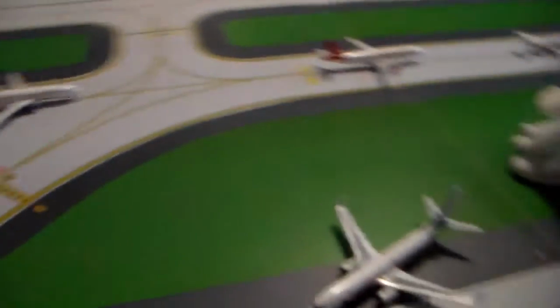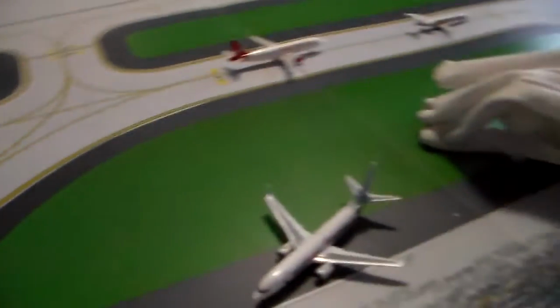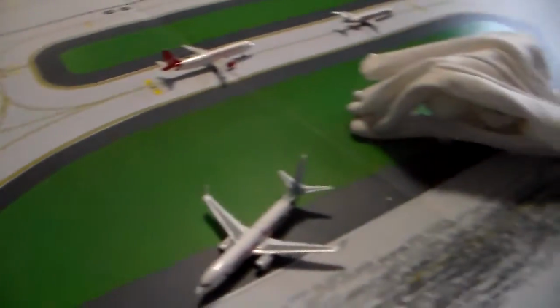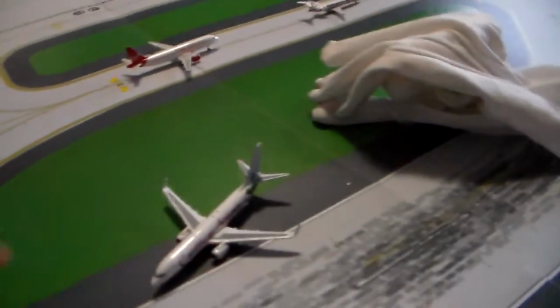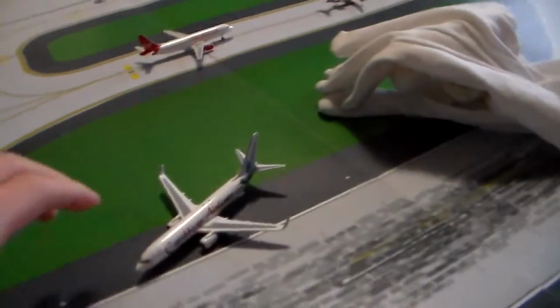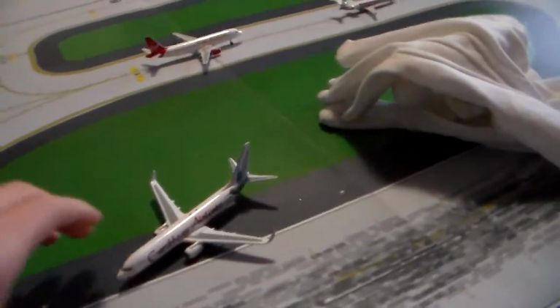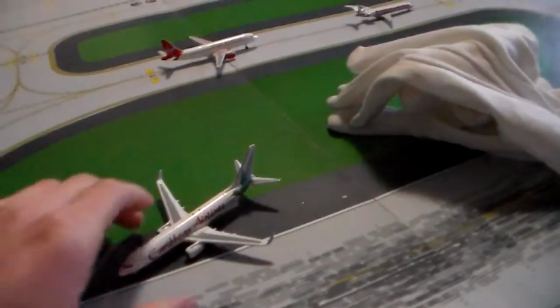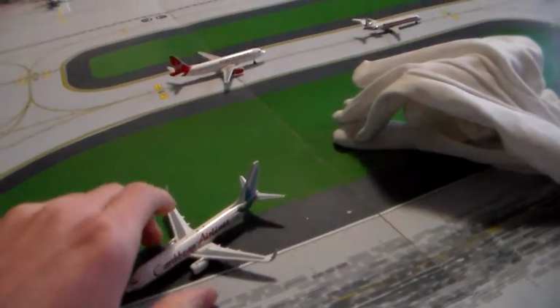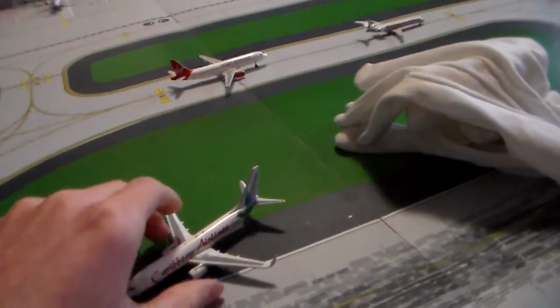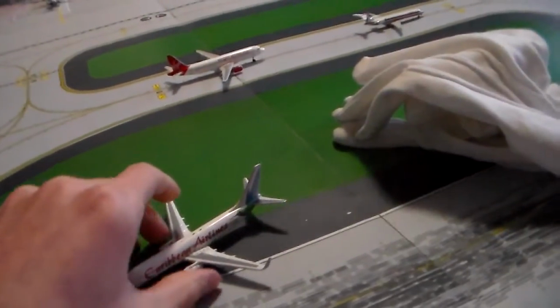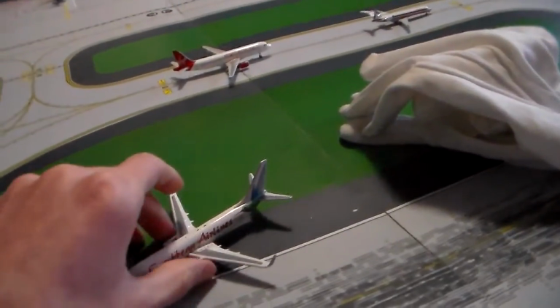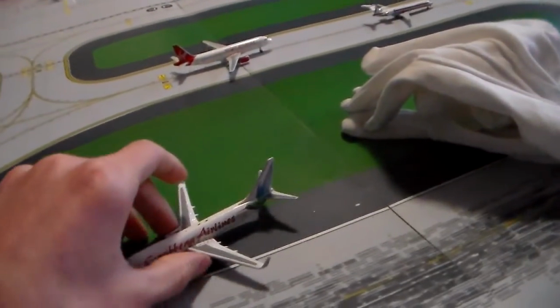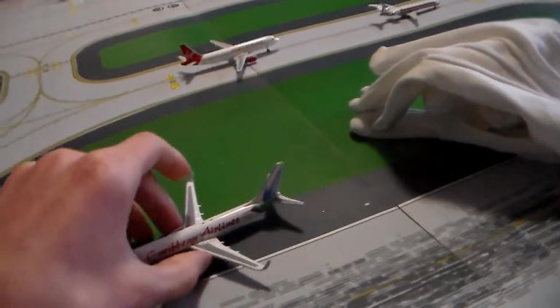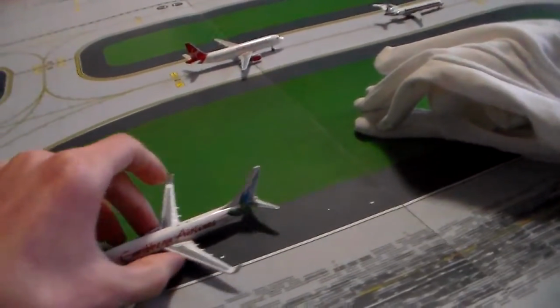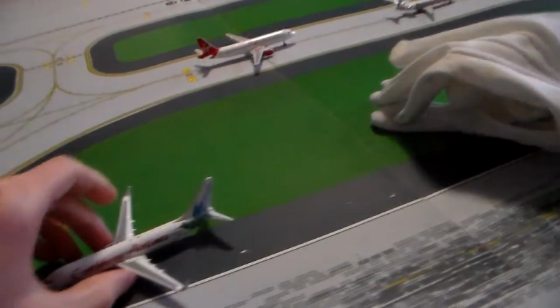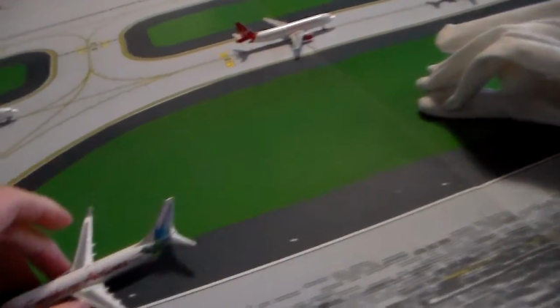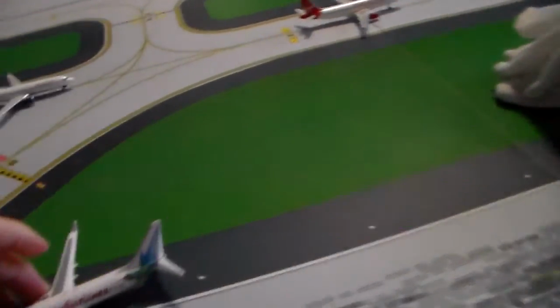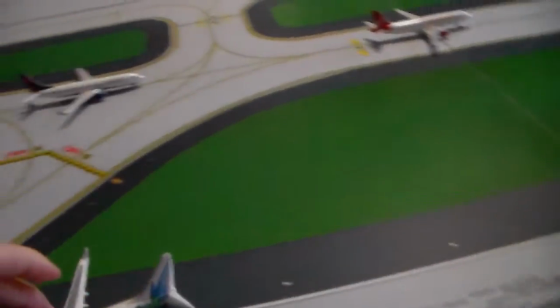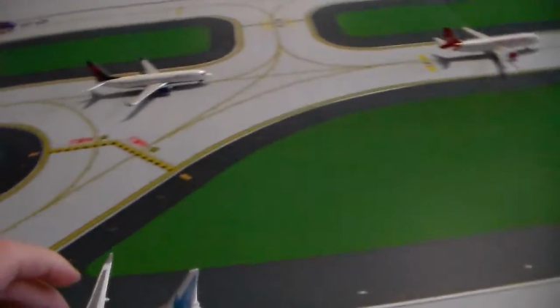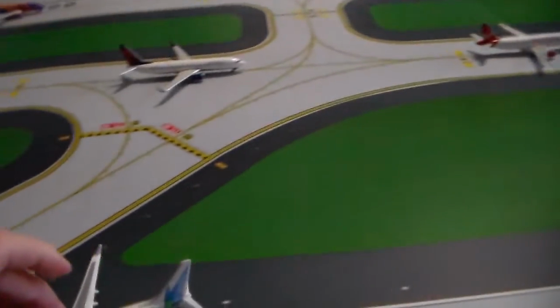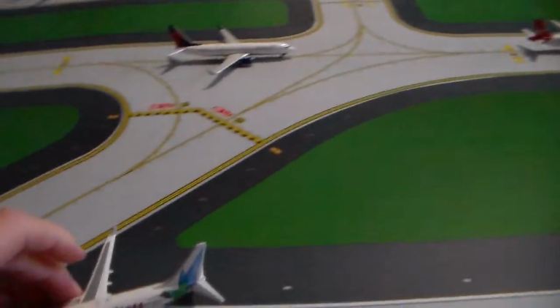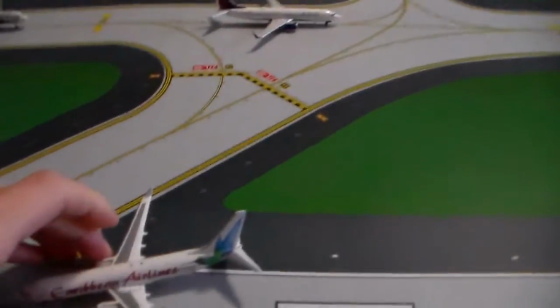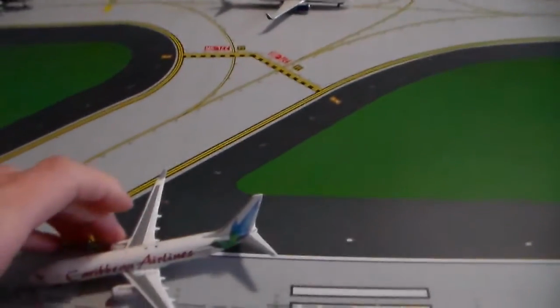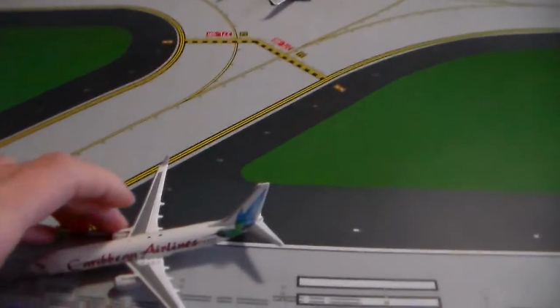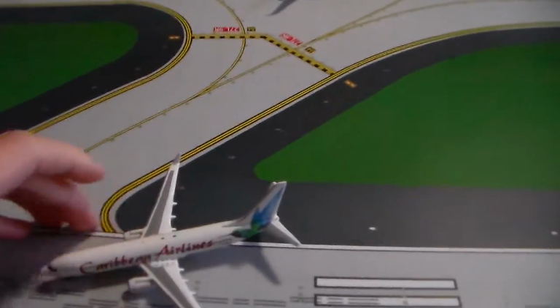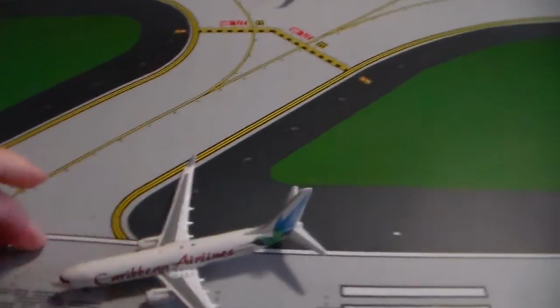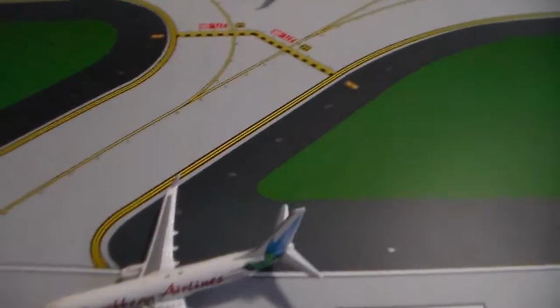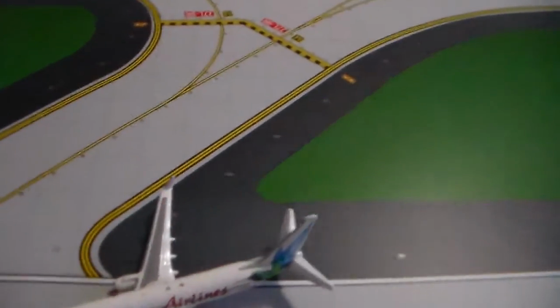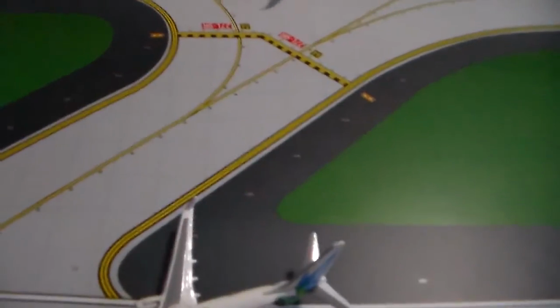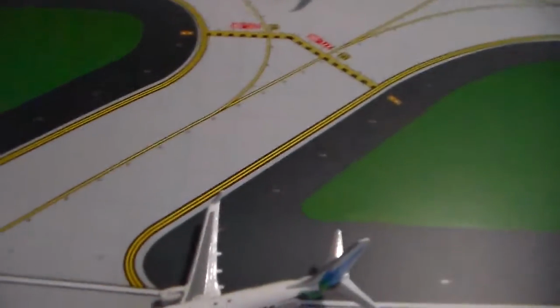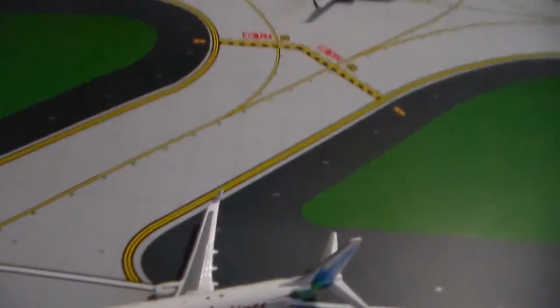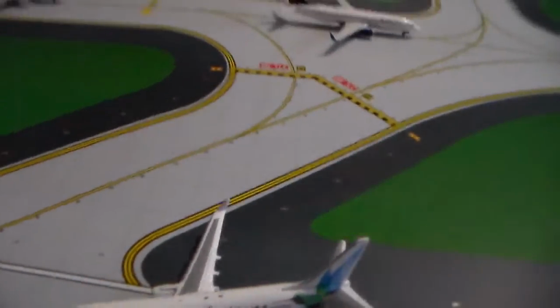This review is also the first review I've ever shot with this camera, so we're going to have to see how well this works.